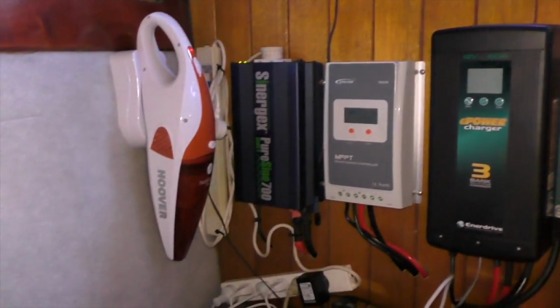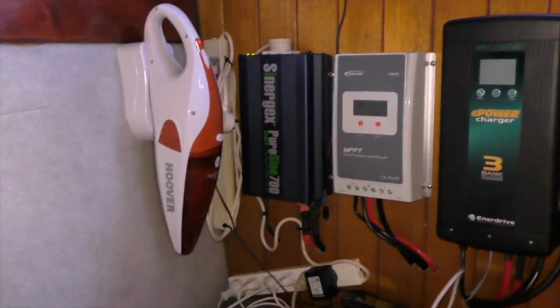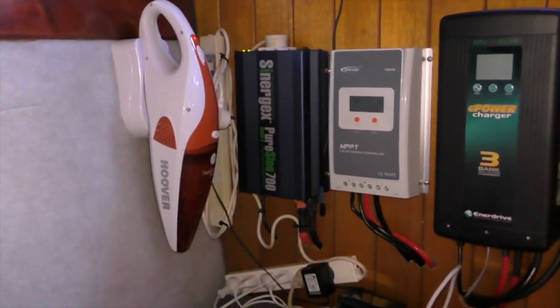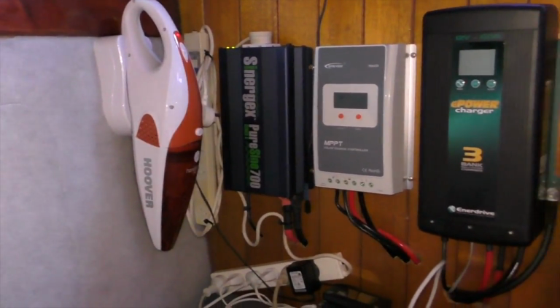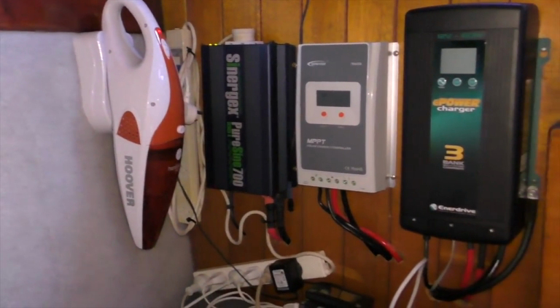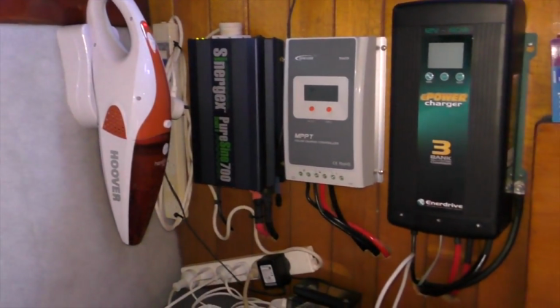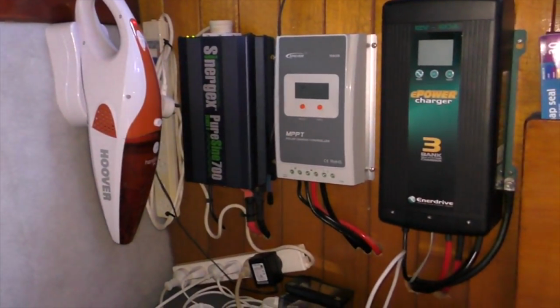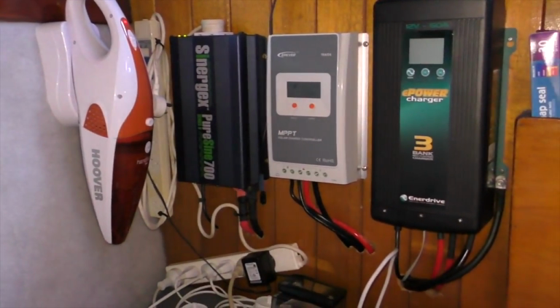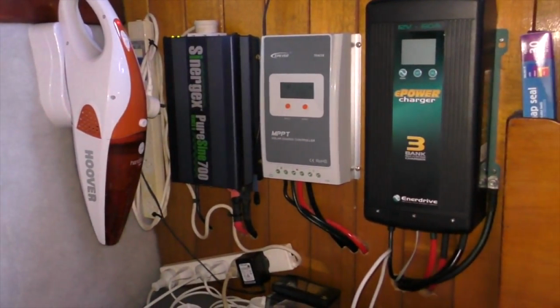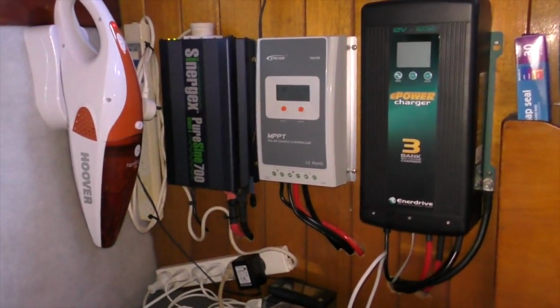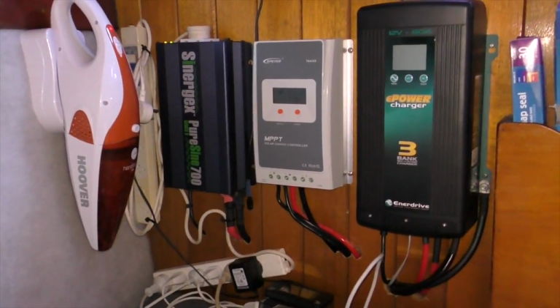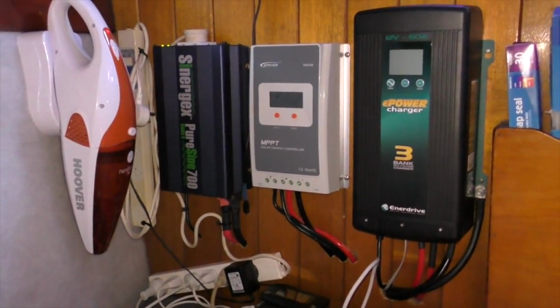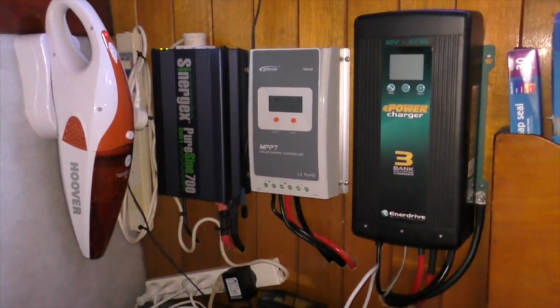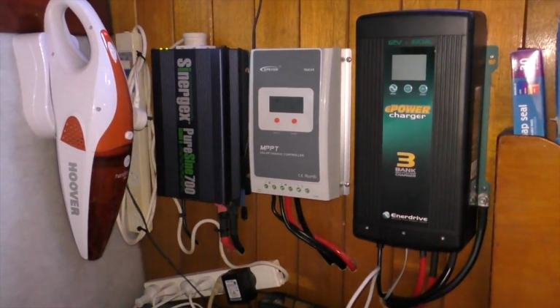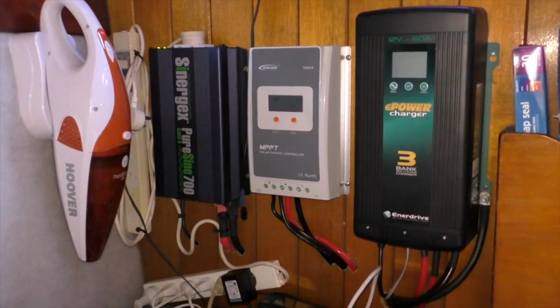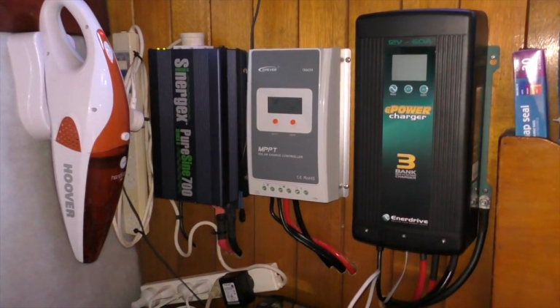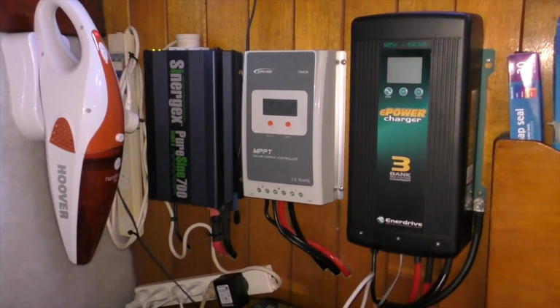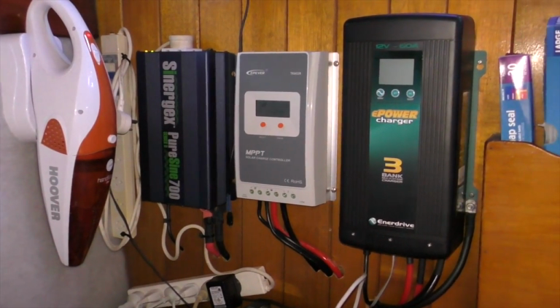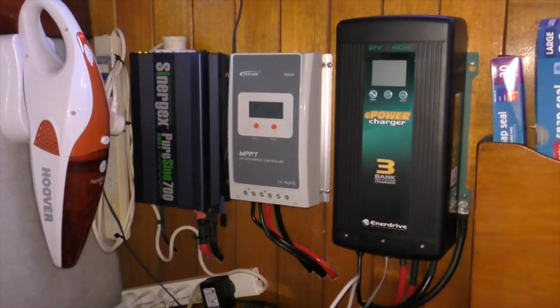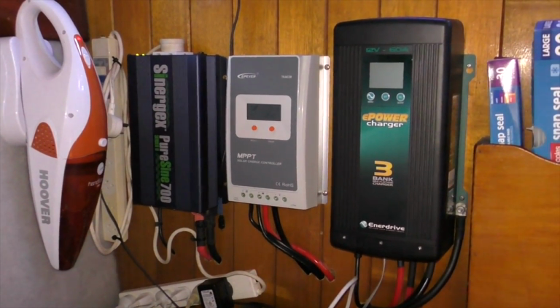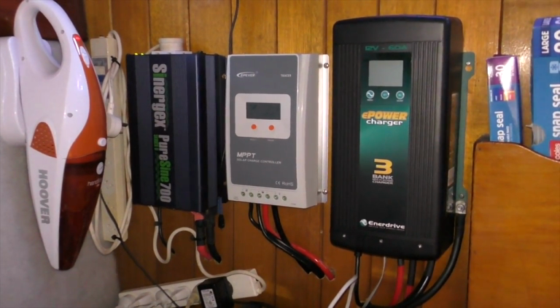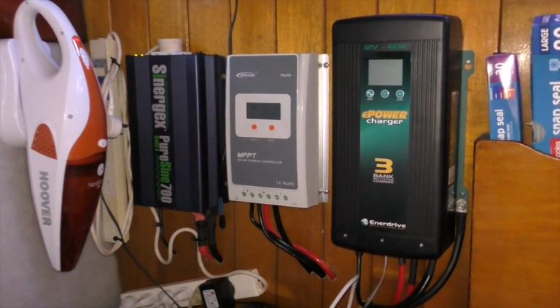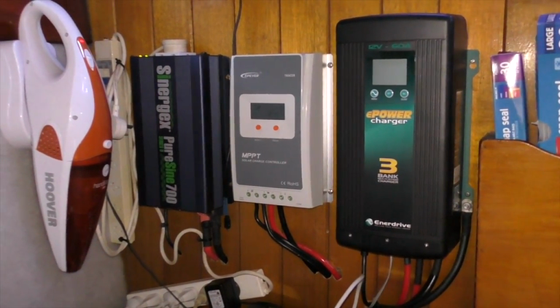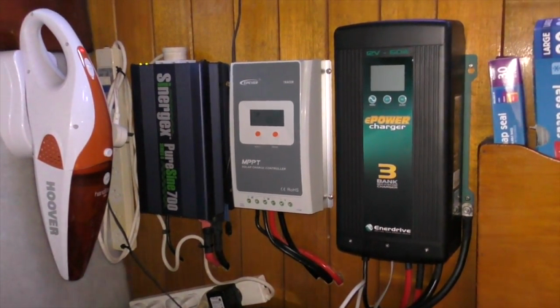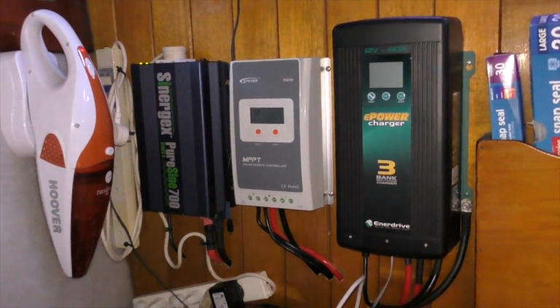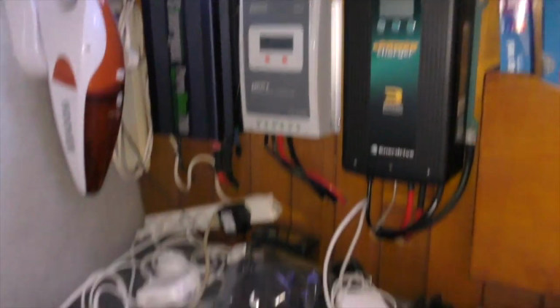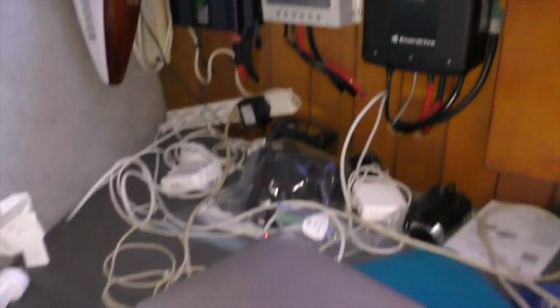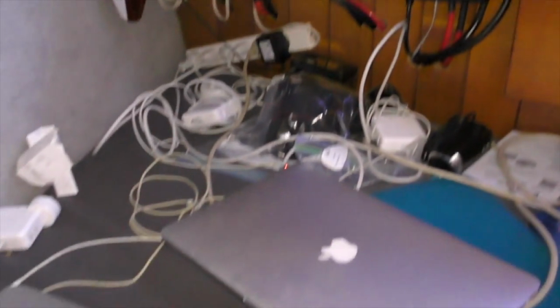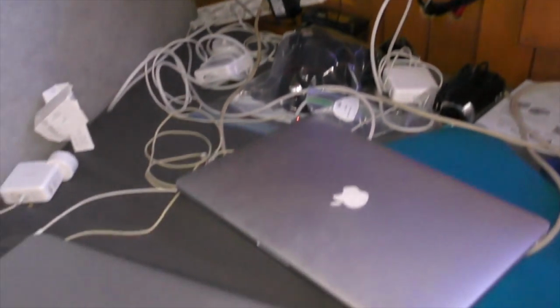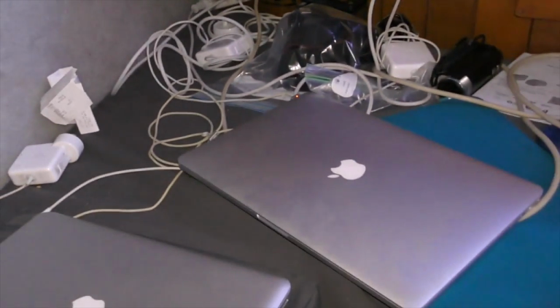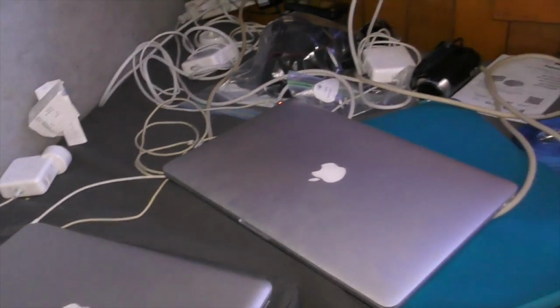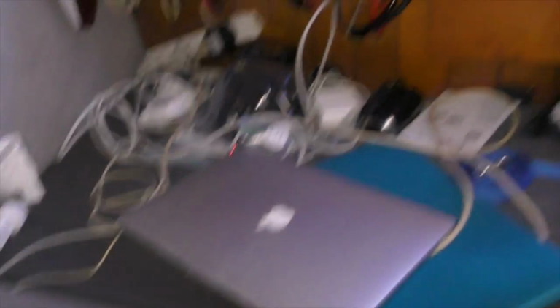This is our station we don't want water on - it's got all of that, and our computer's charging there.